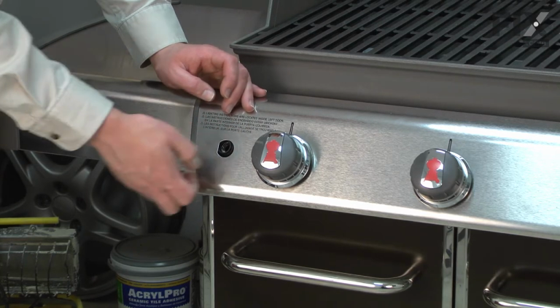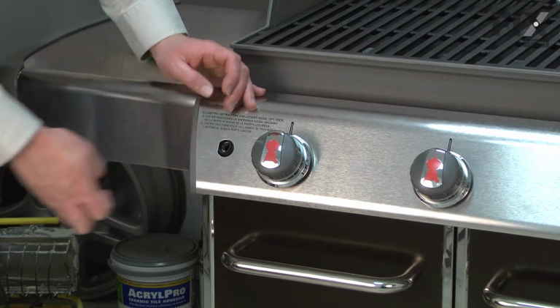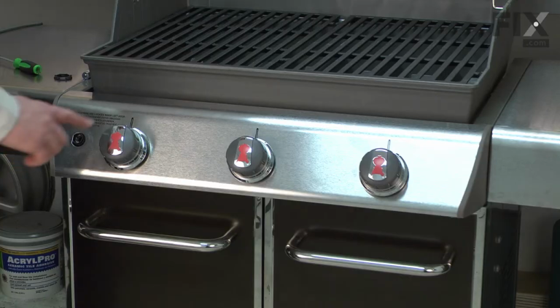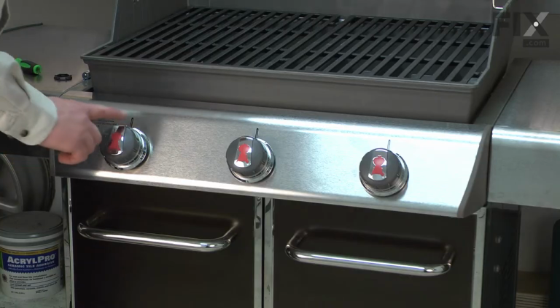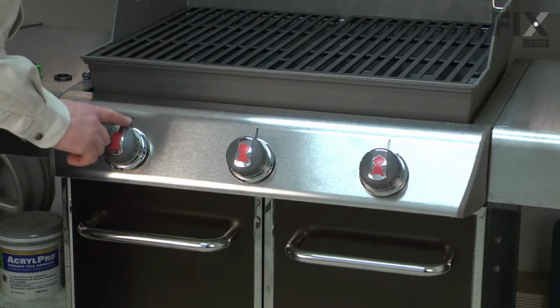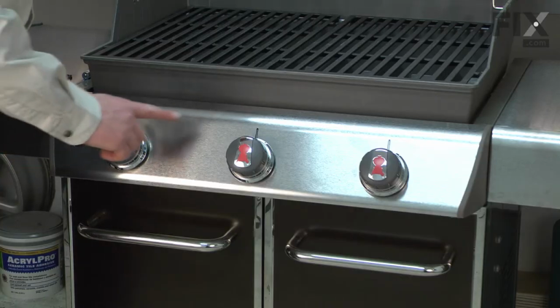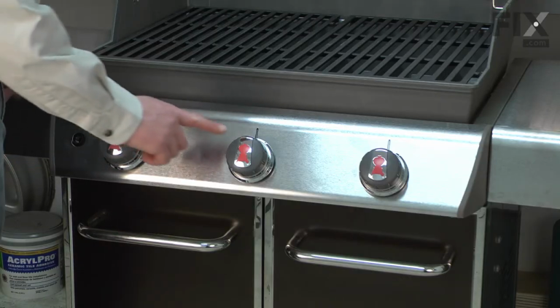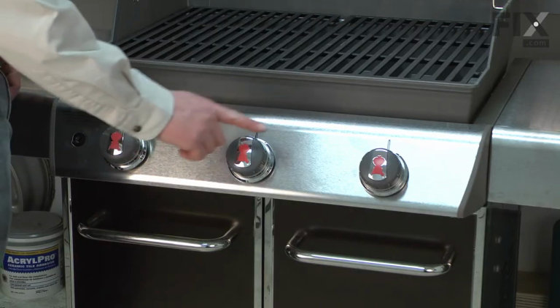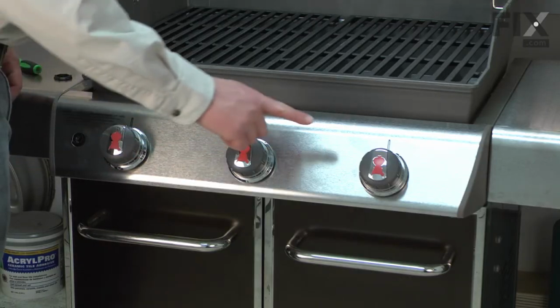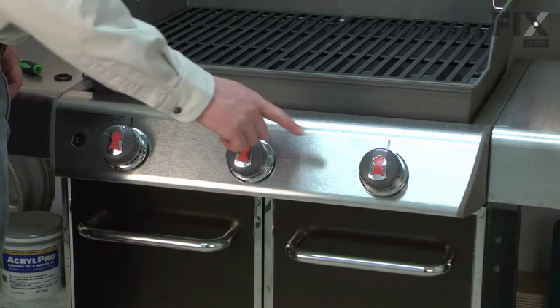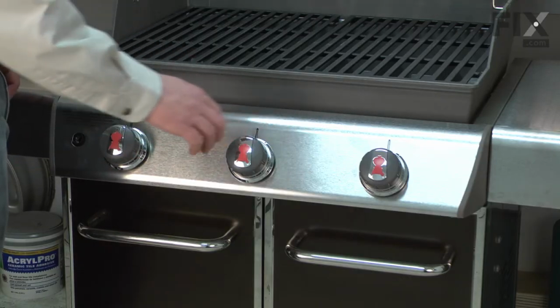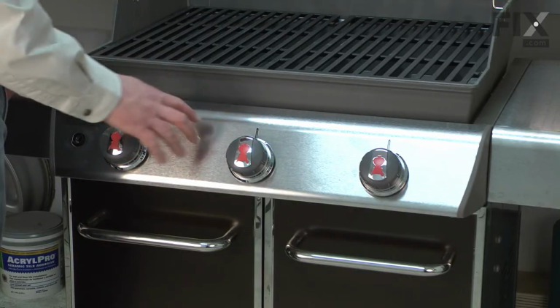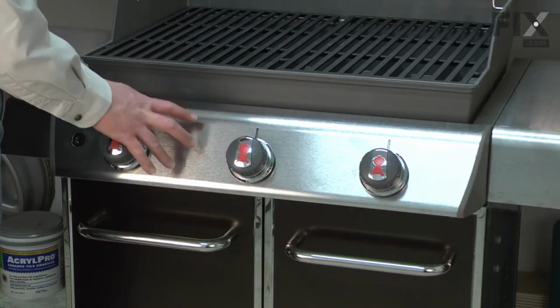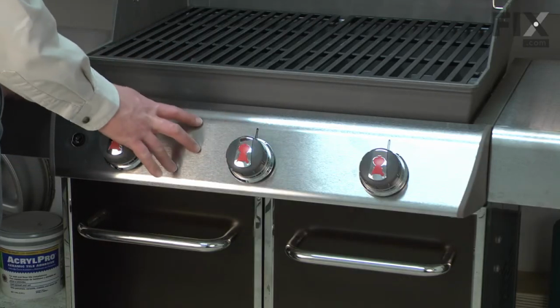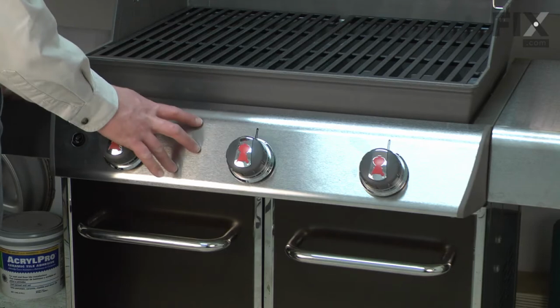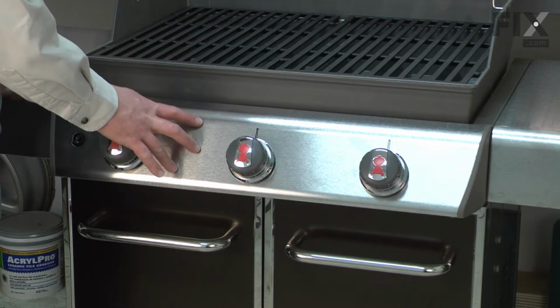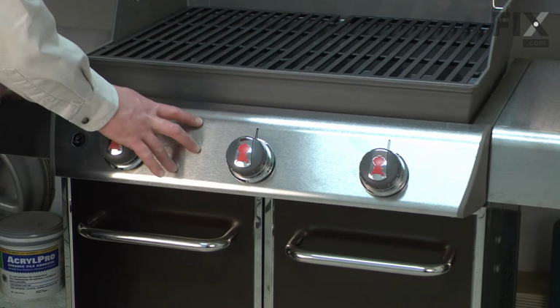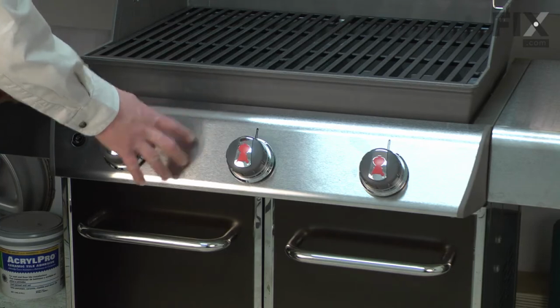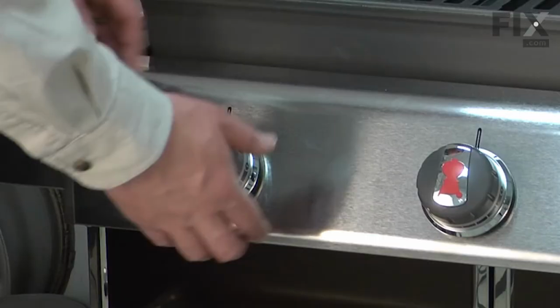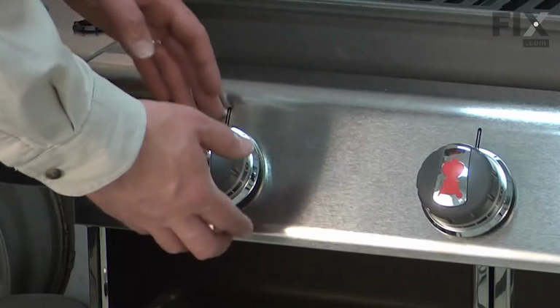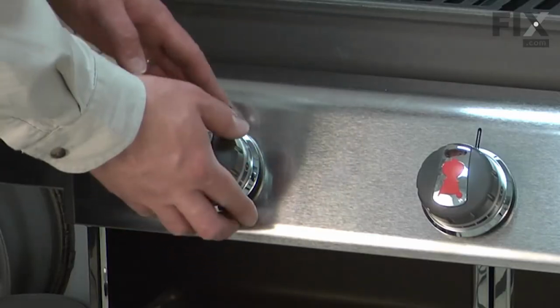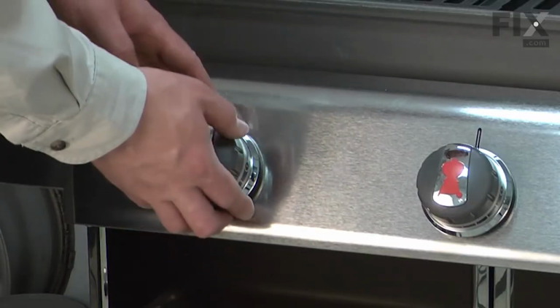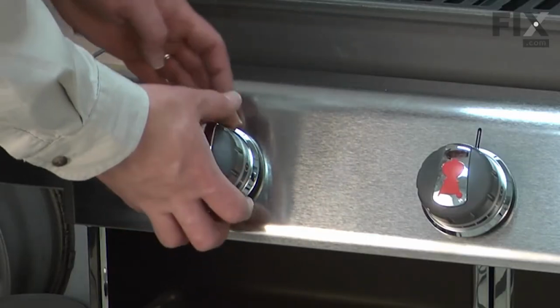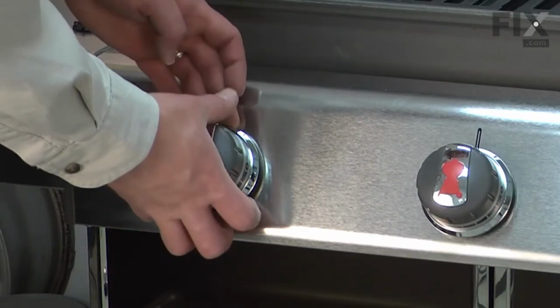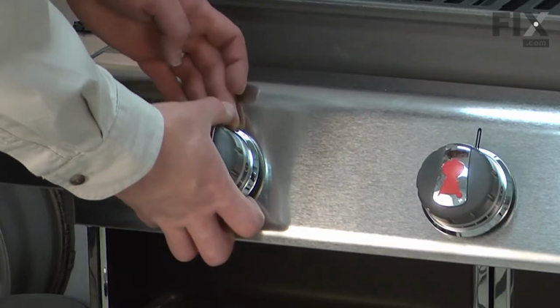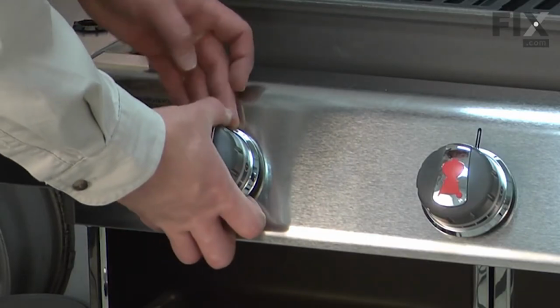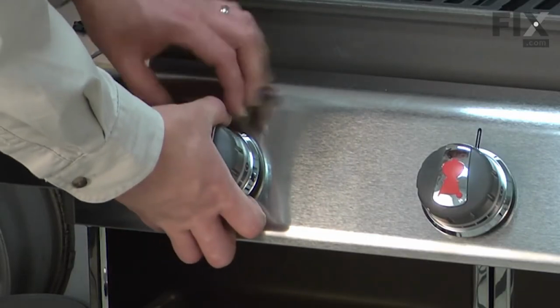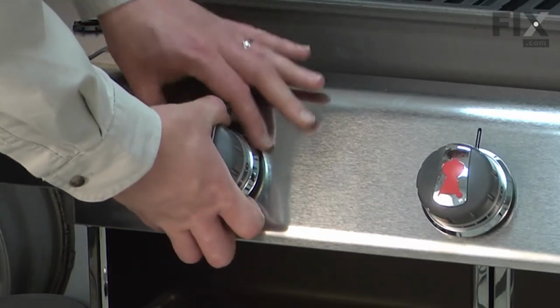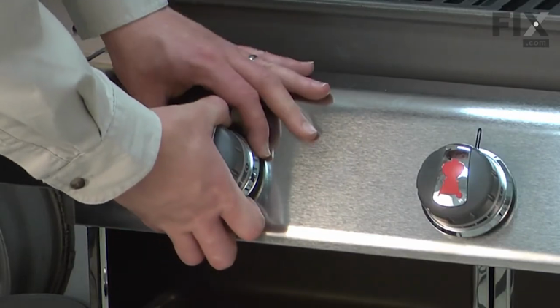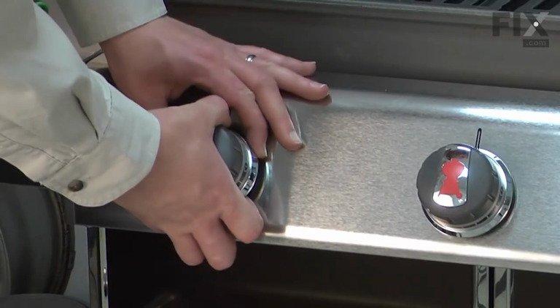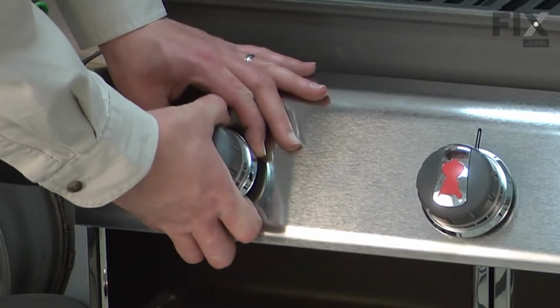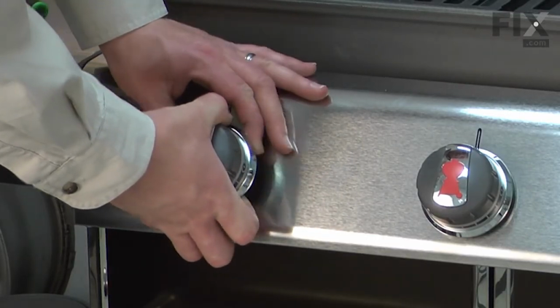Now remove the three knobs from the front of the manifold. They just simply pull away.